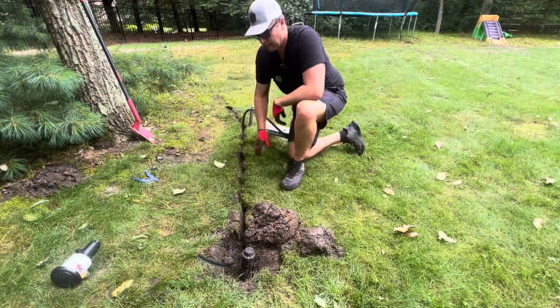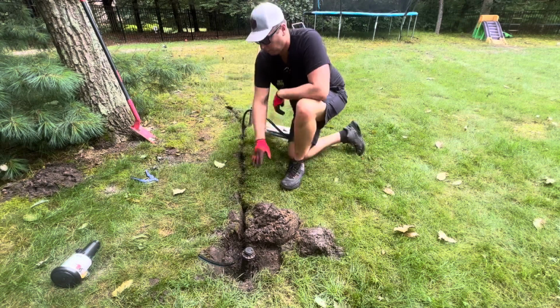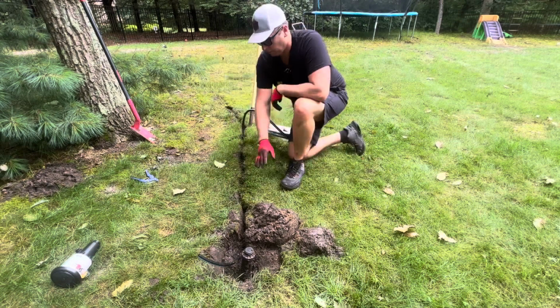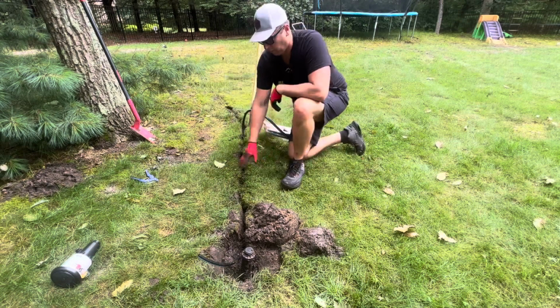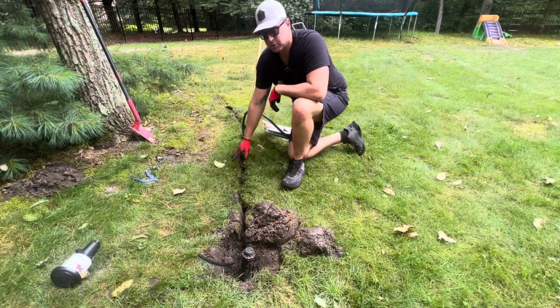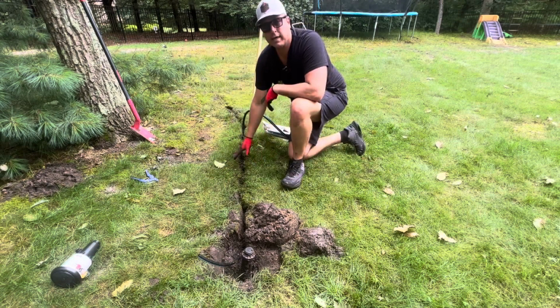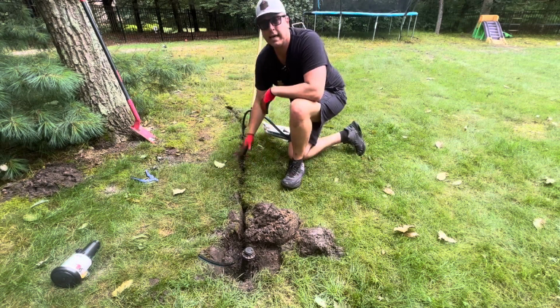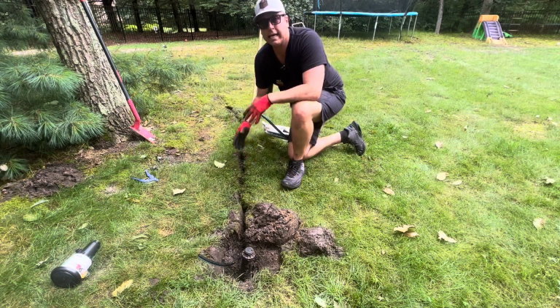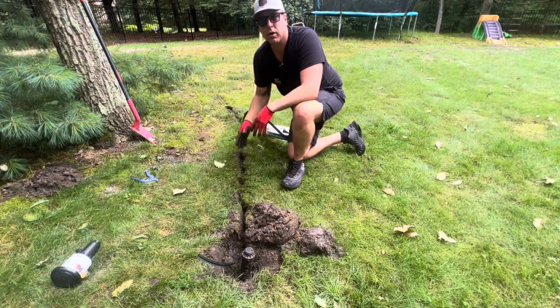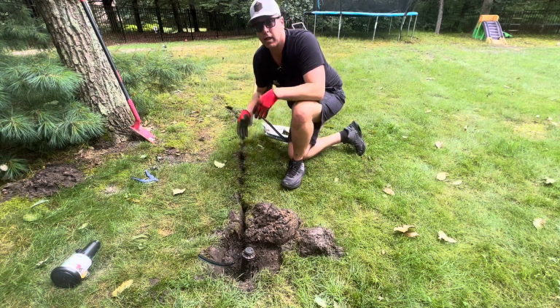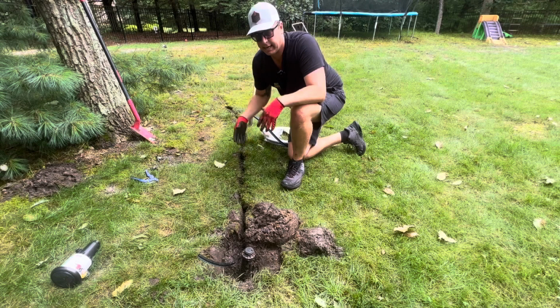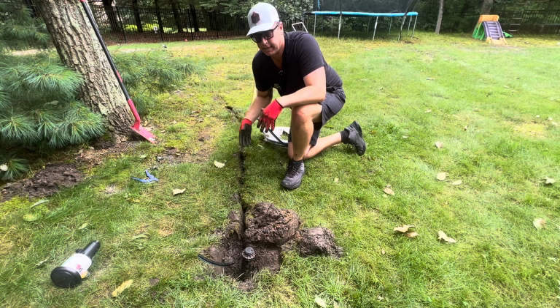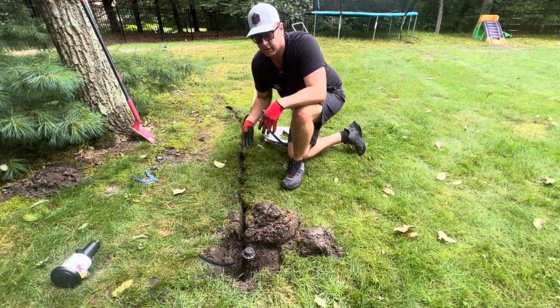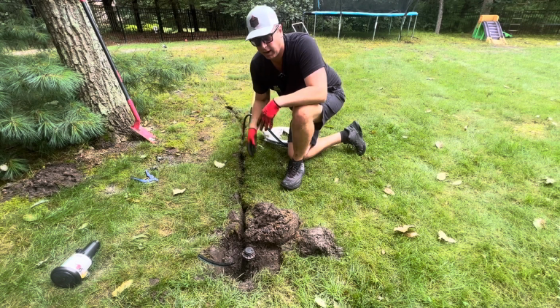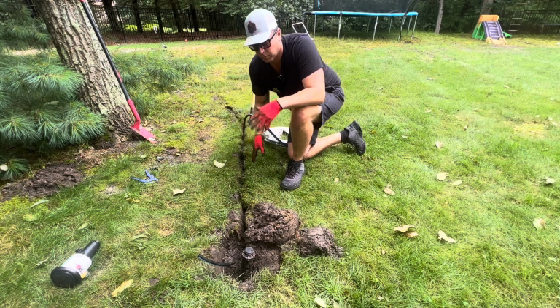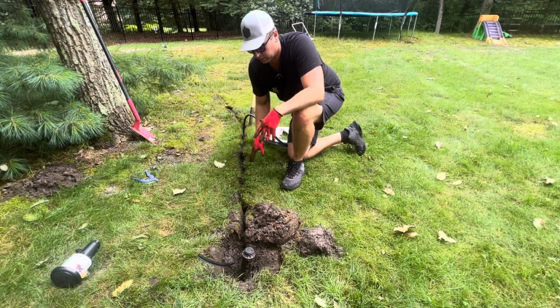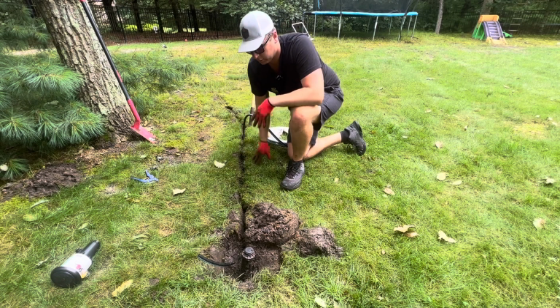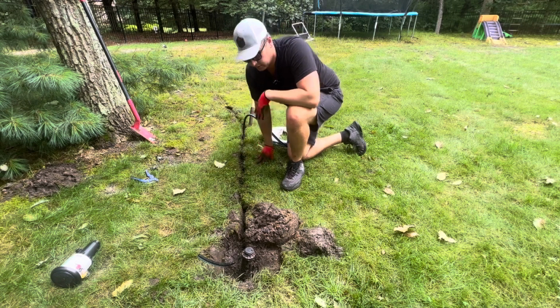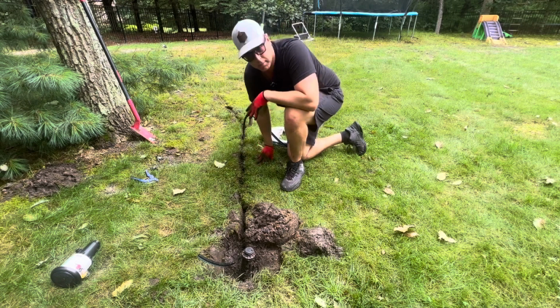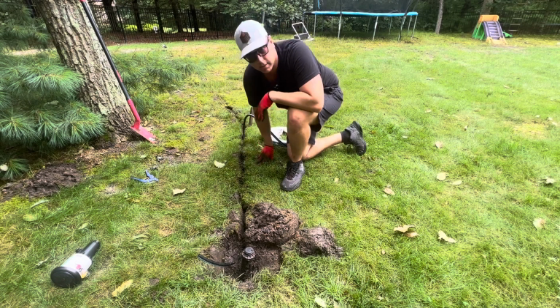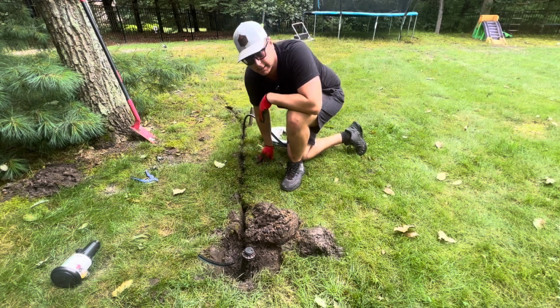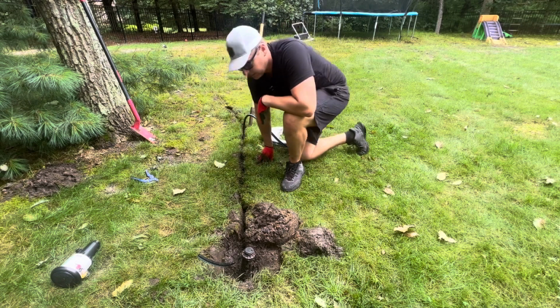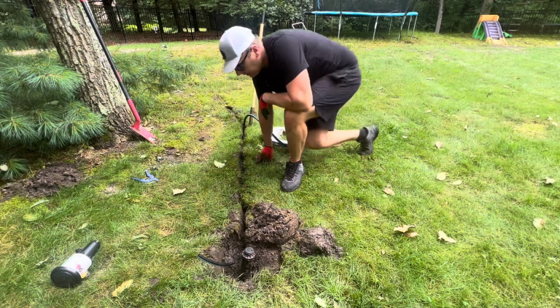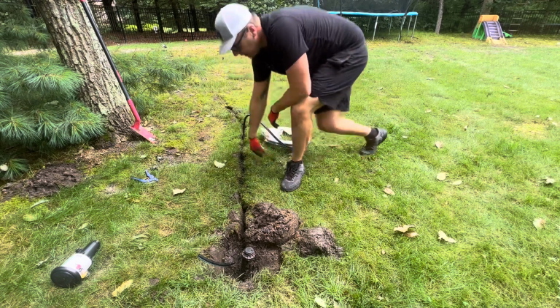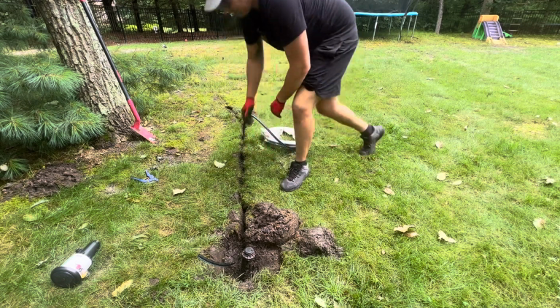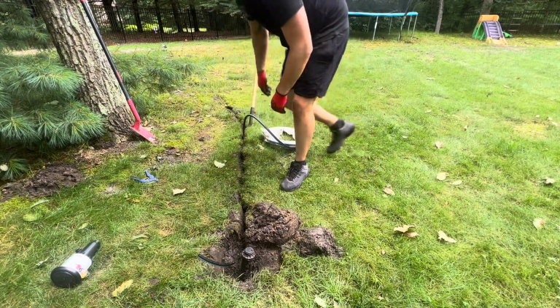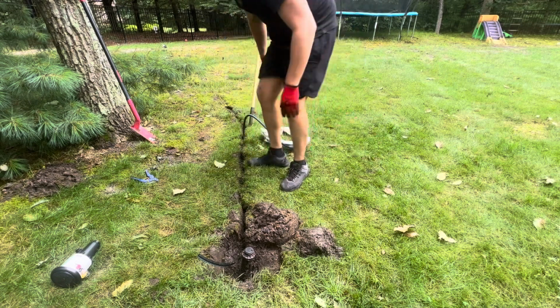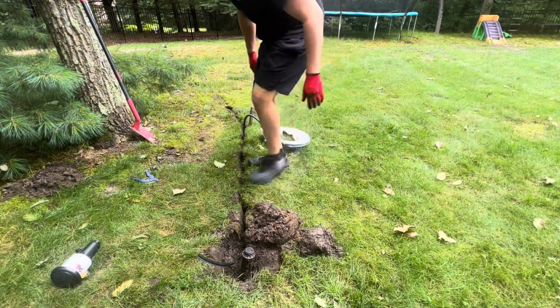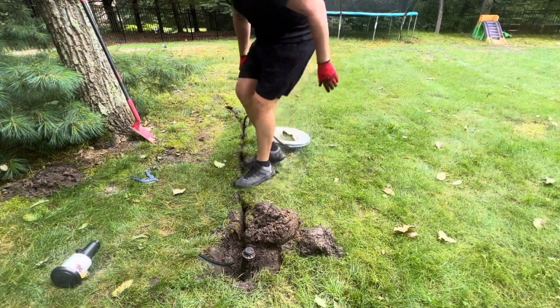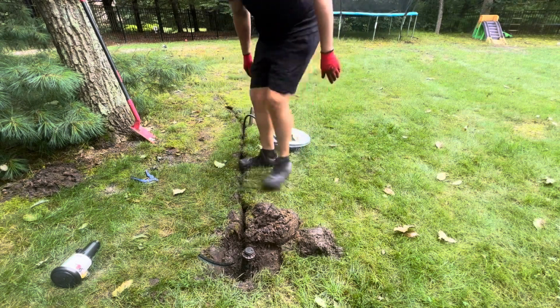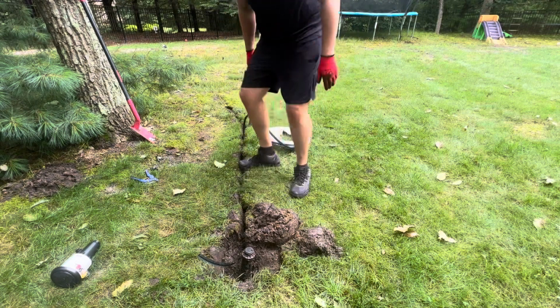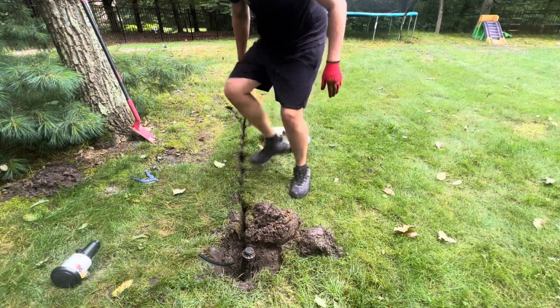Once we get our line in the ground, we're going to start stepping on it so it does not come out.